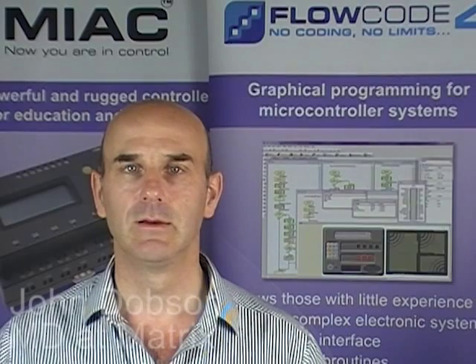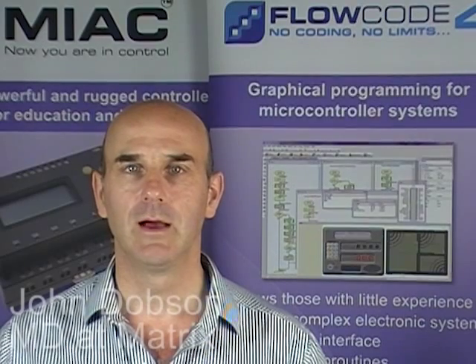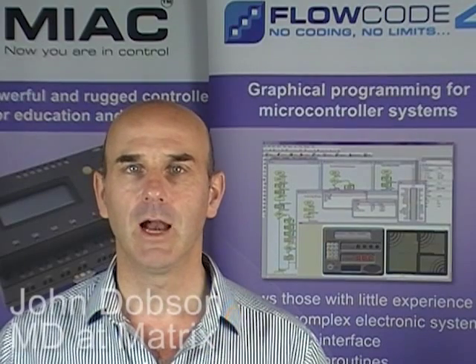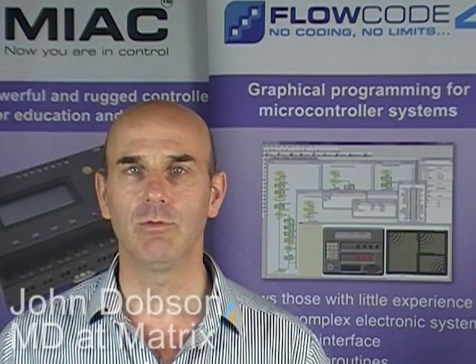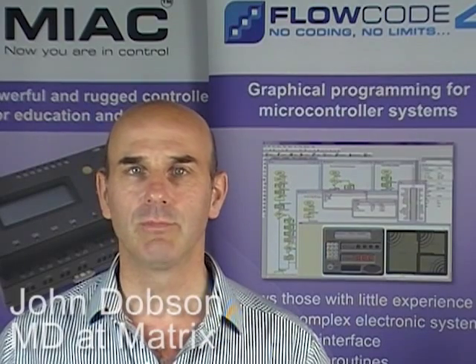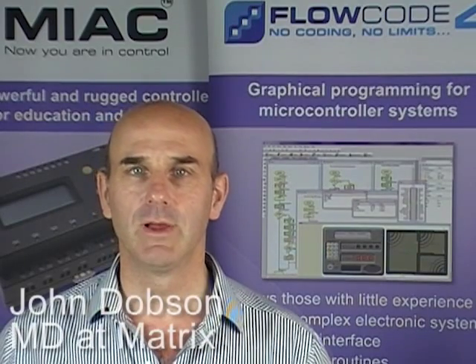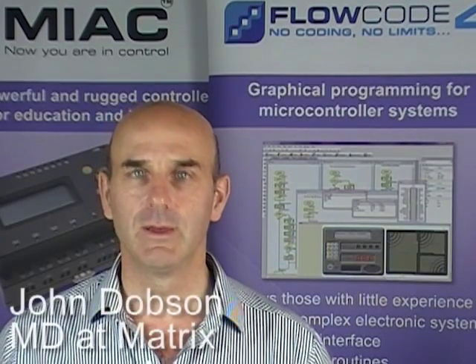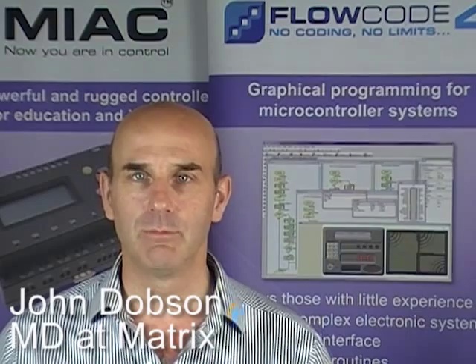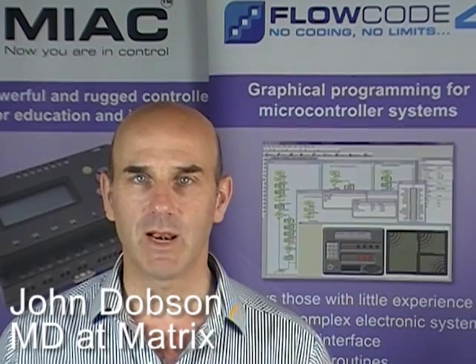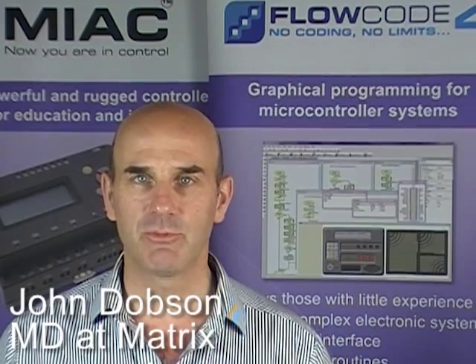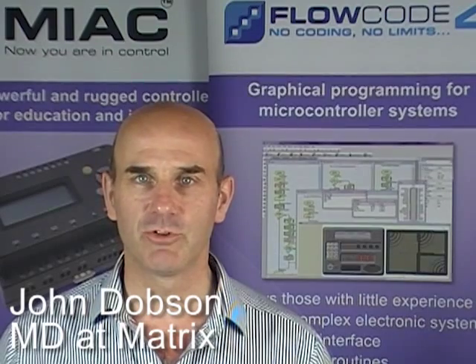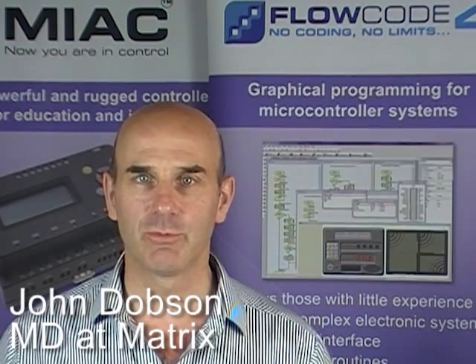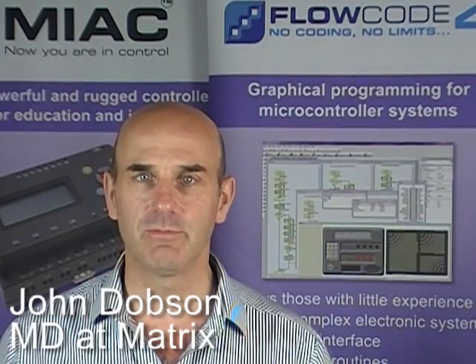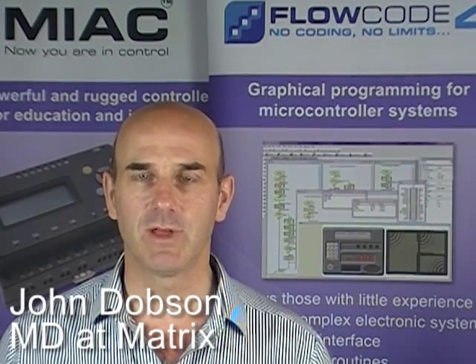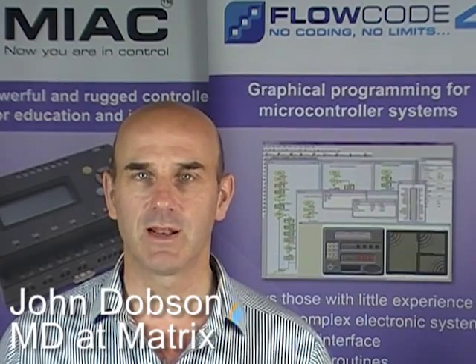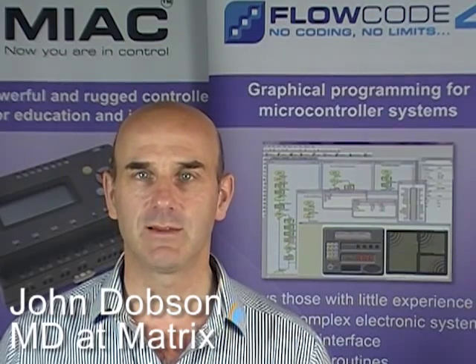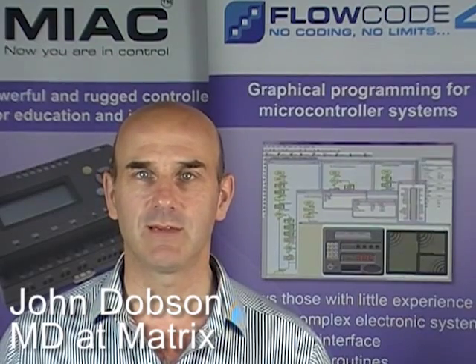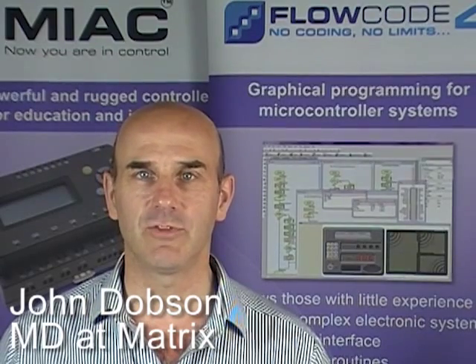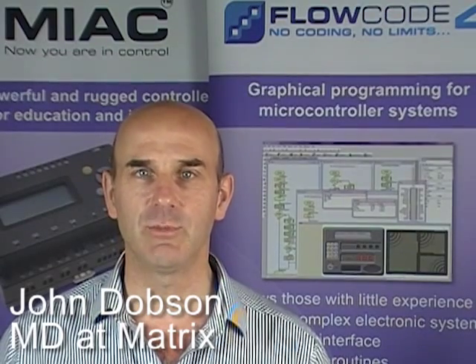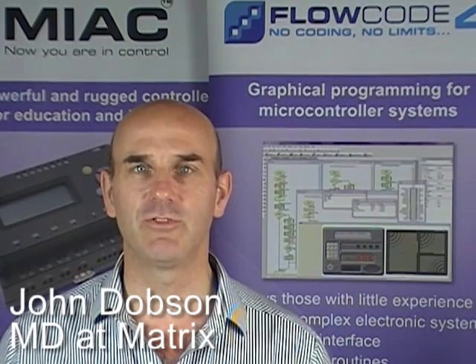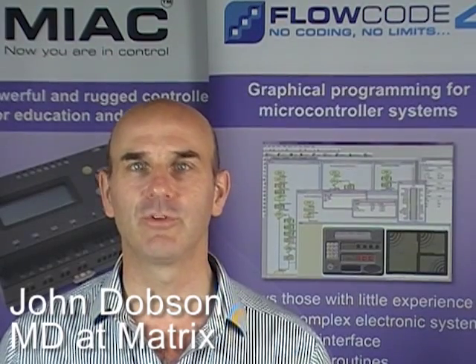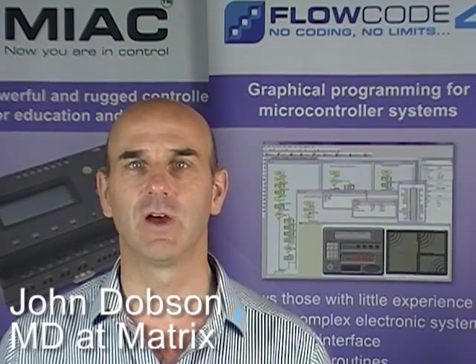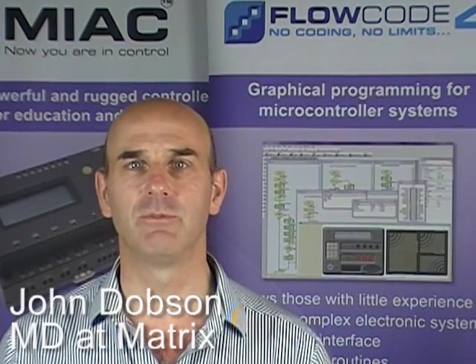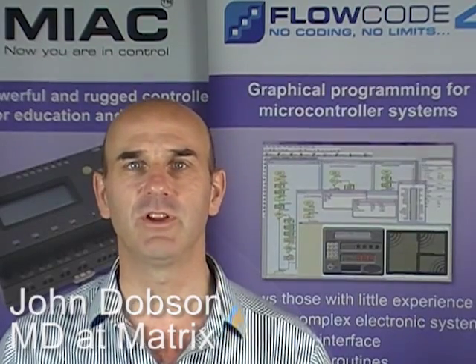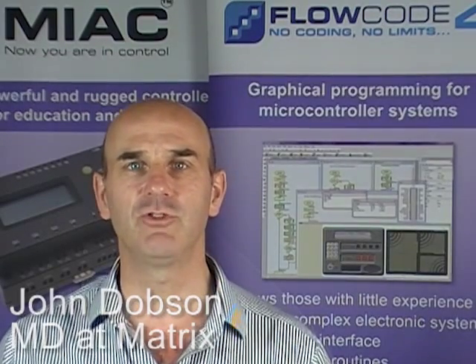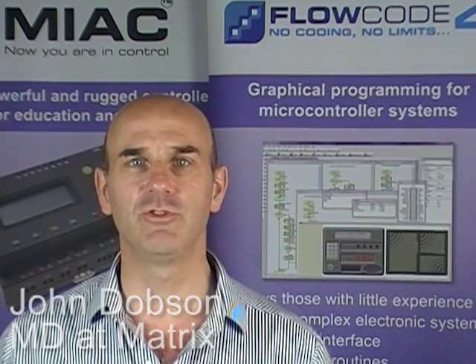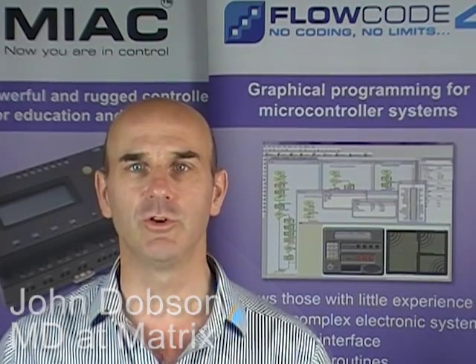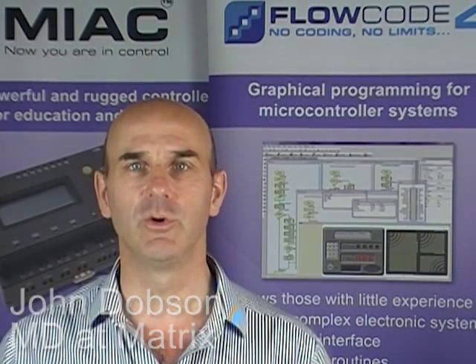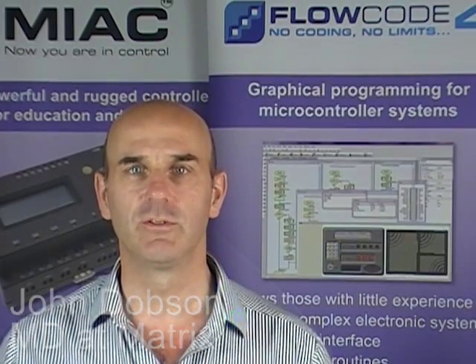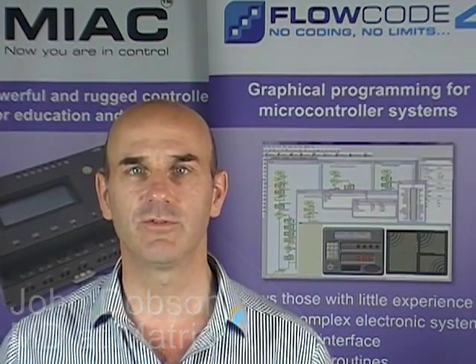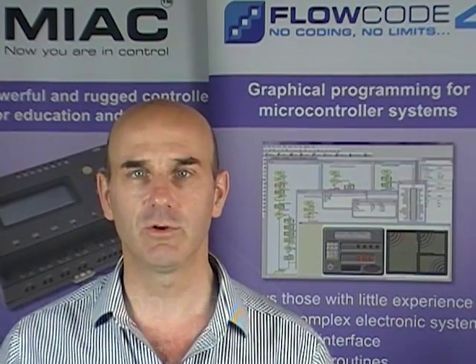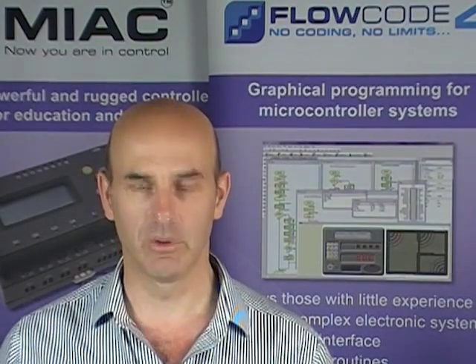Hello, my name is John Dobson and I'd like to take a few minutes of your time to introduce you to Flowcode.